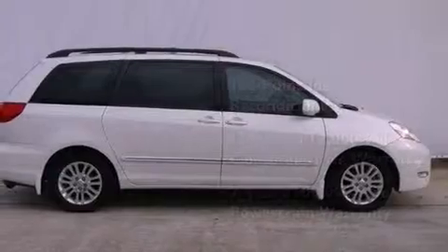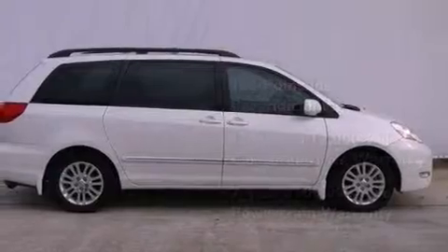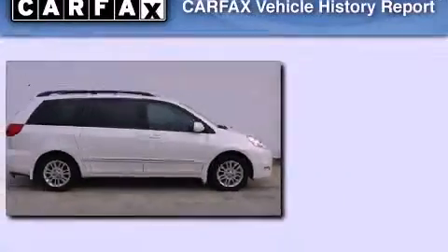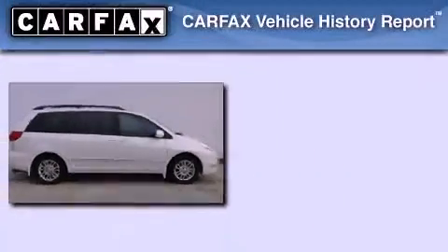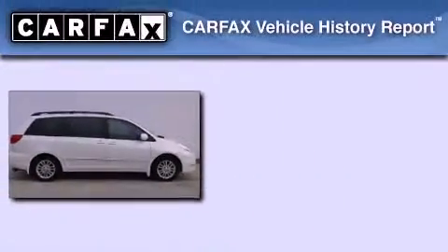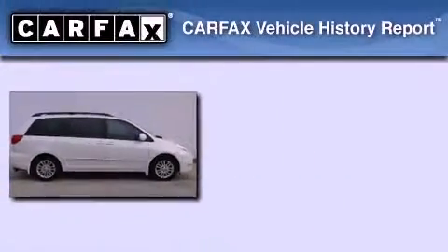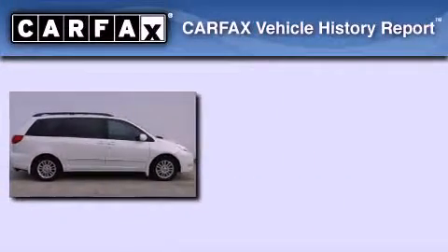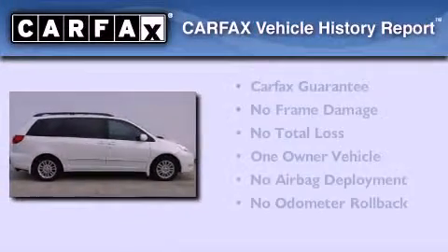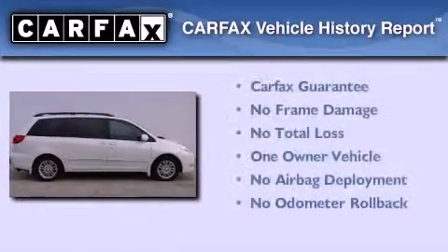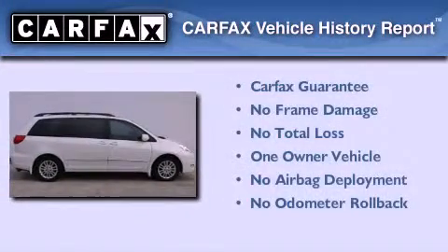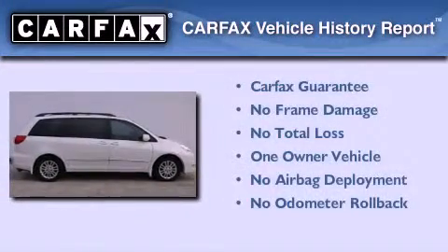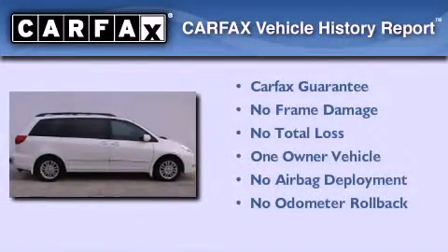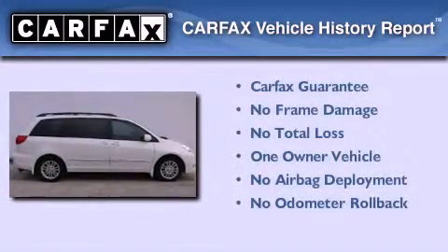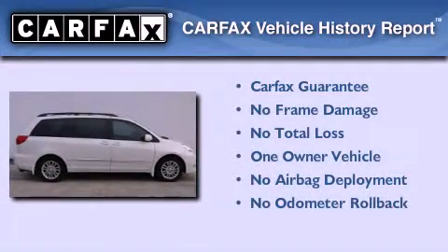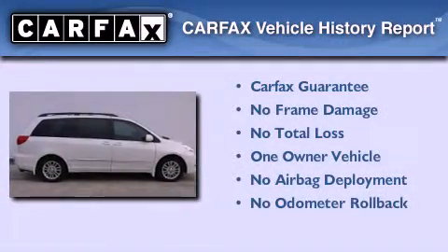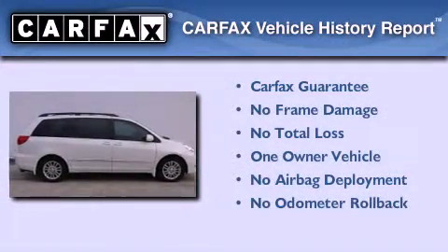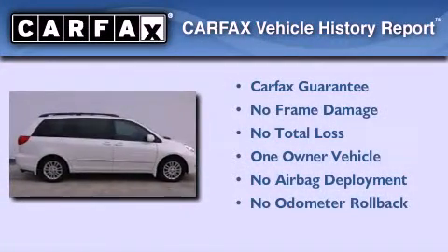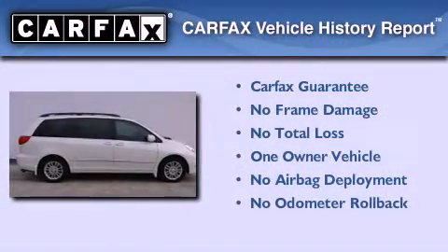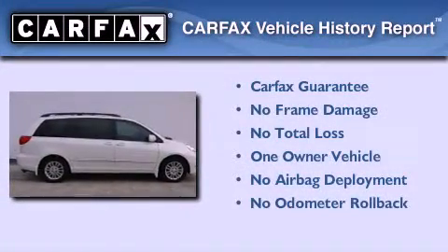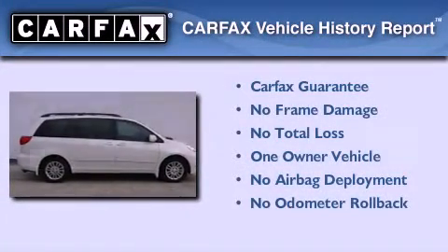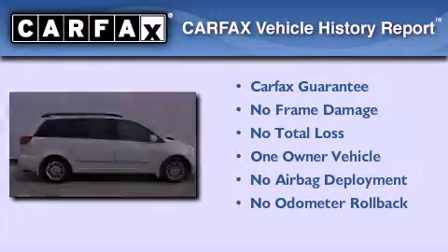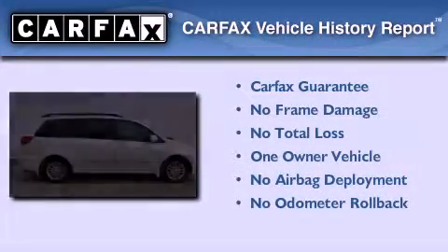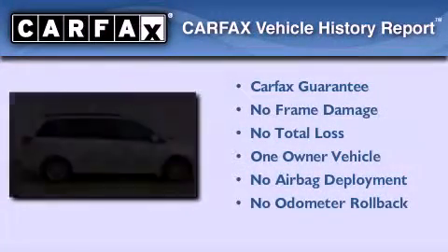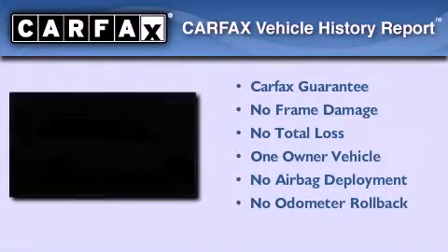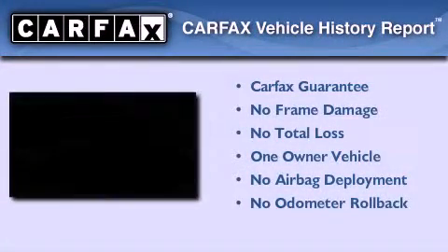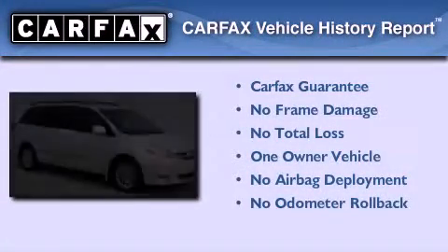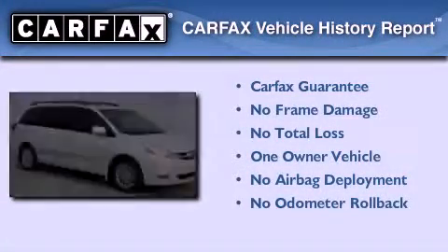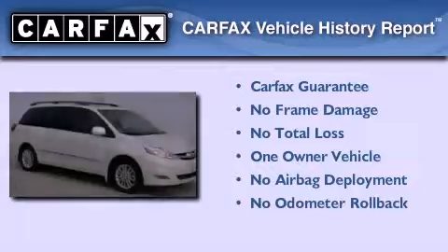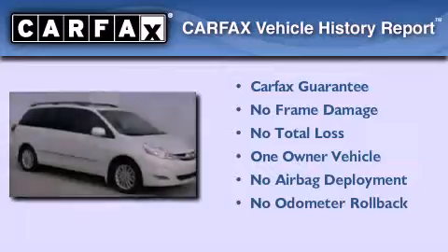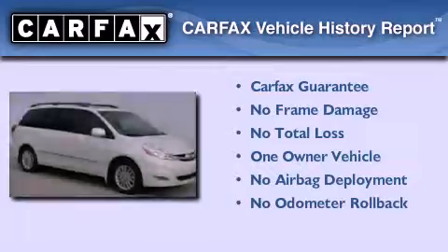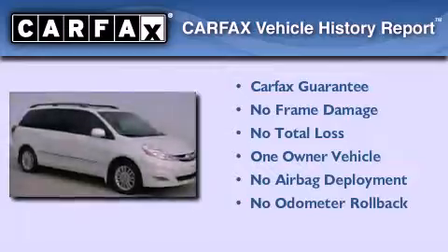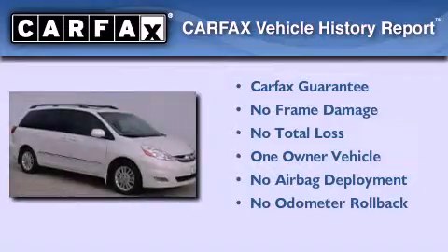This minivan has also had only one owner and it qualifies for the Carfax buyback guarantee.